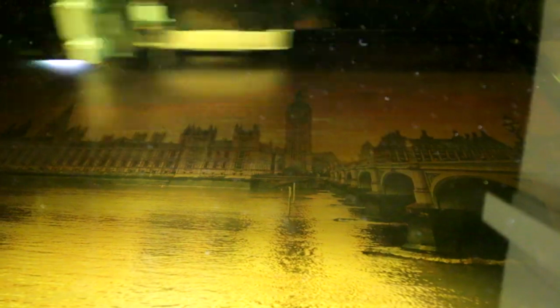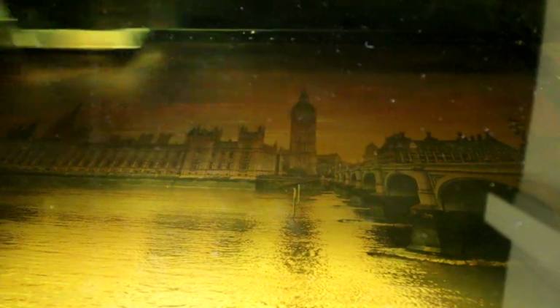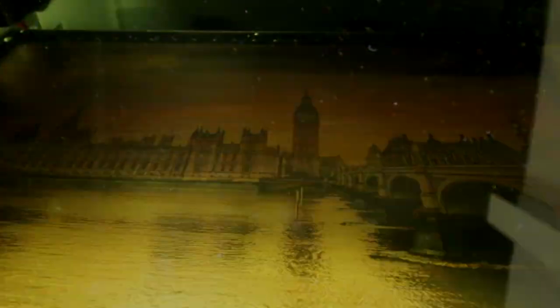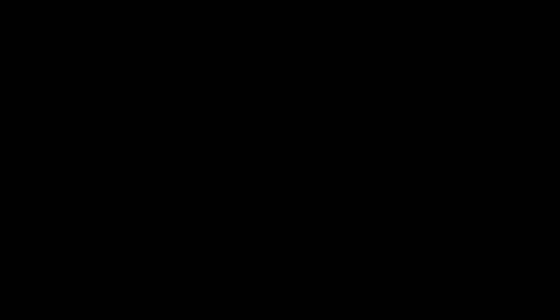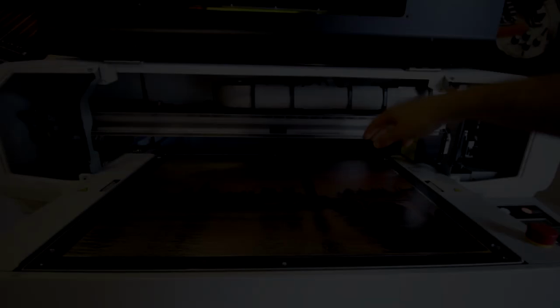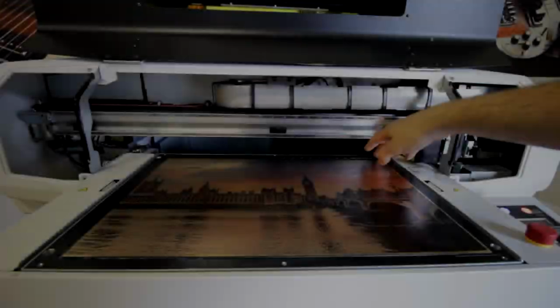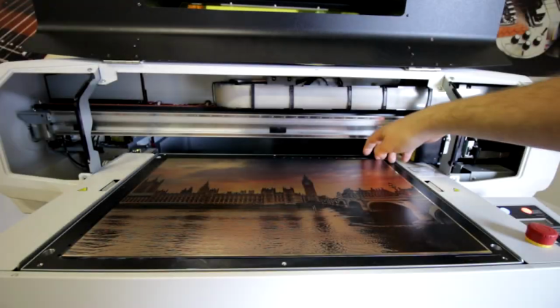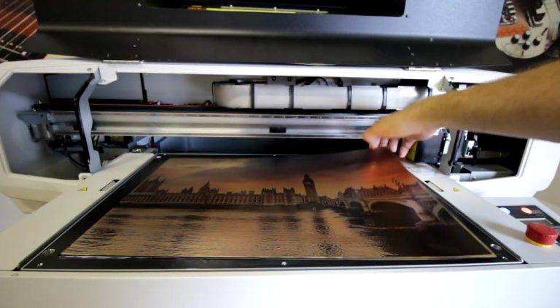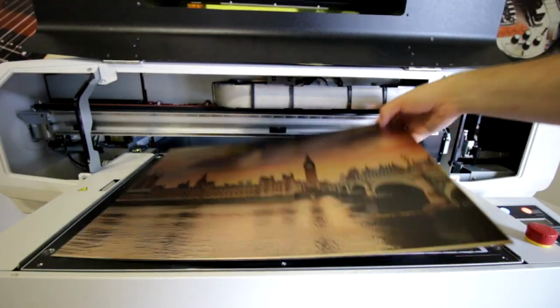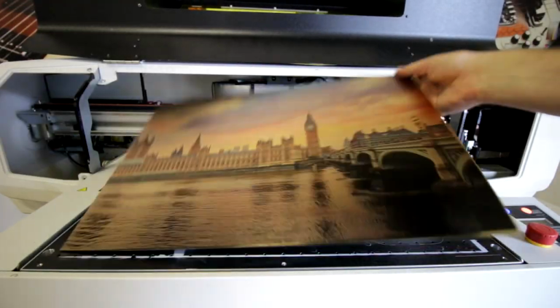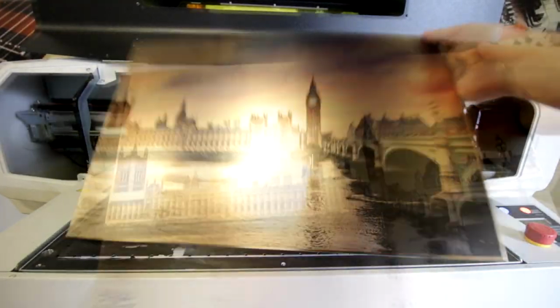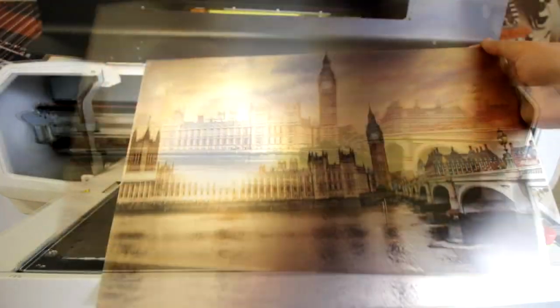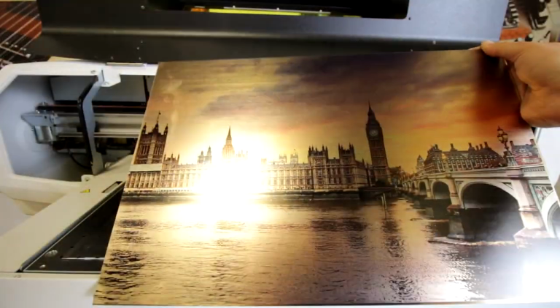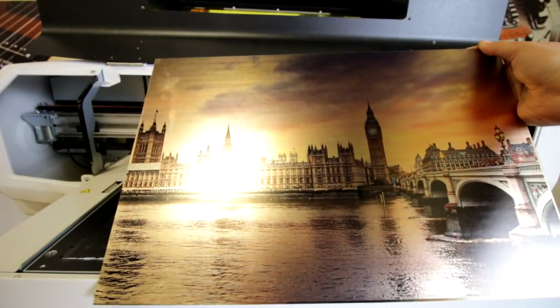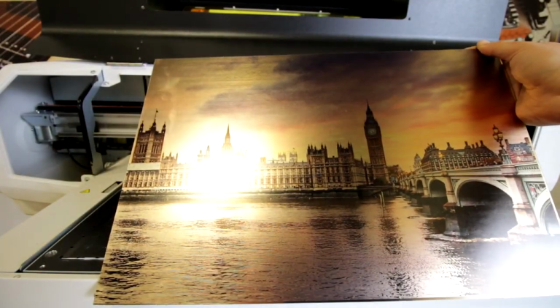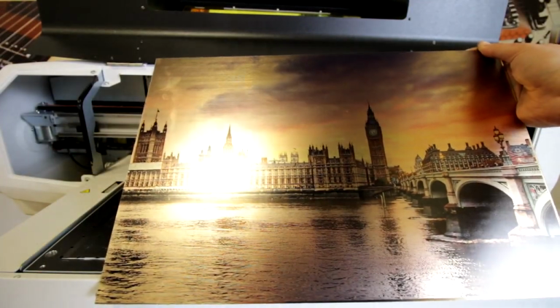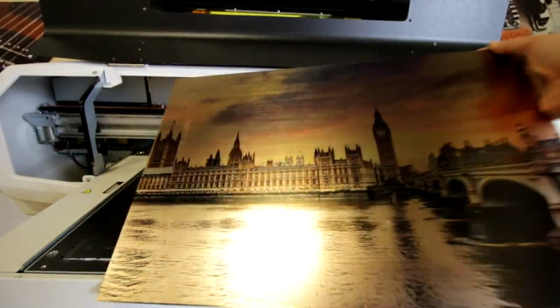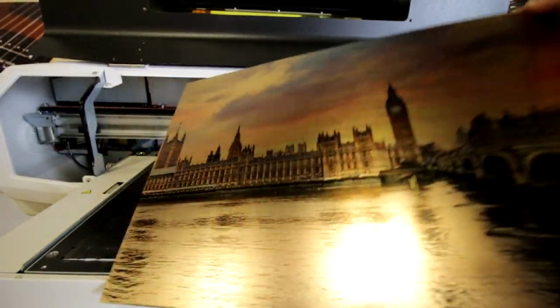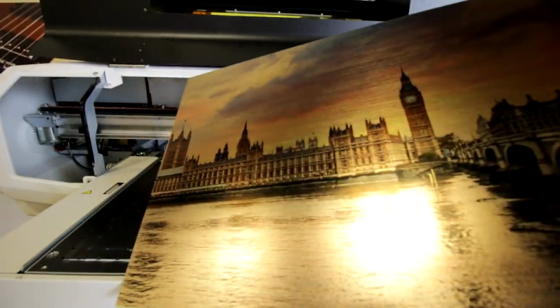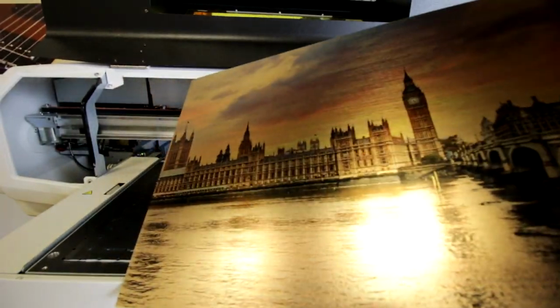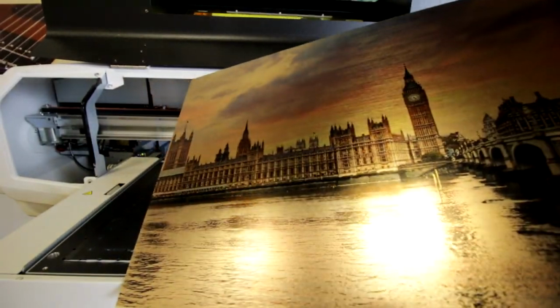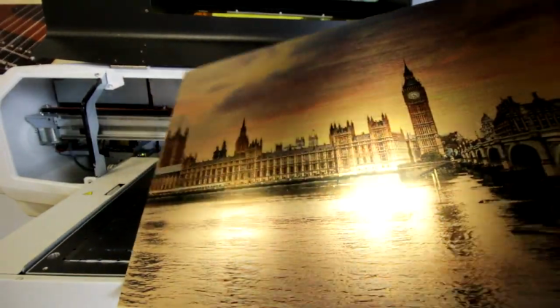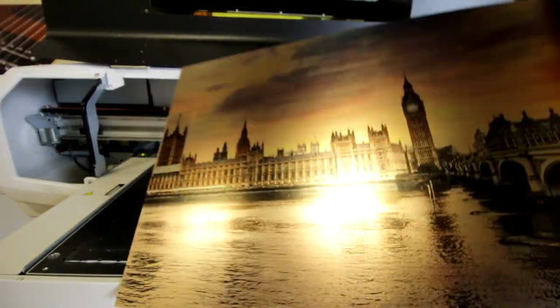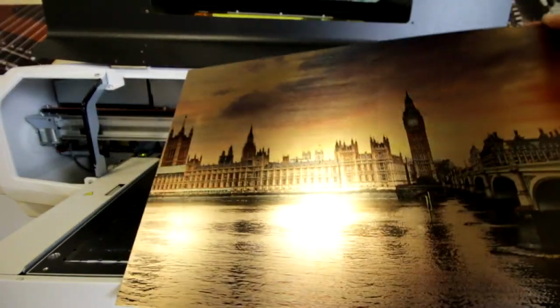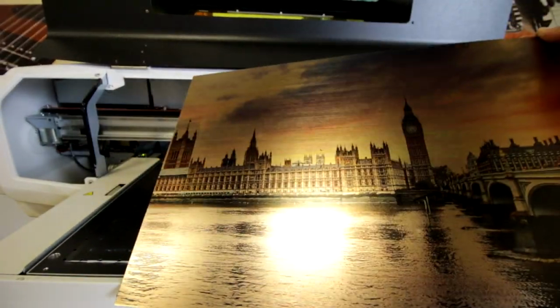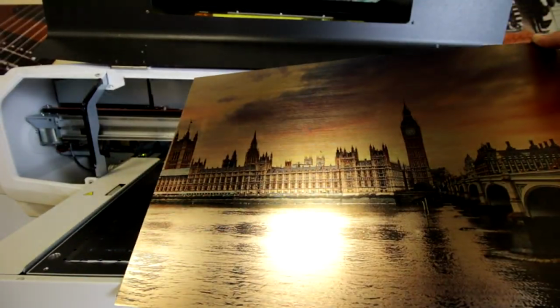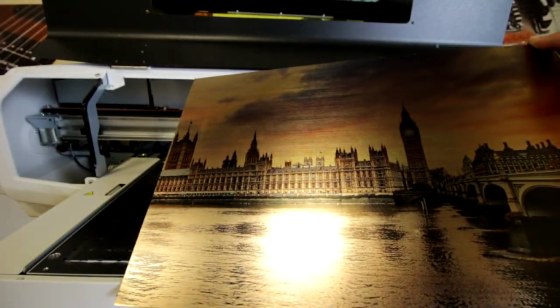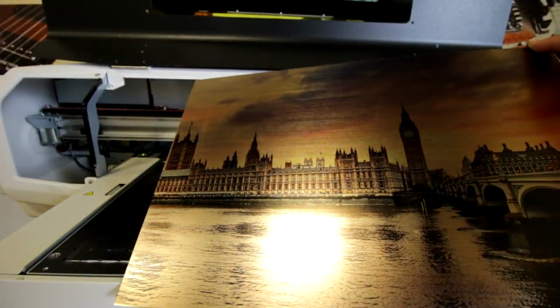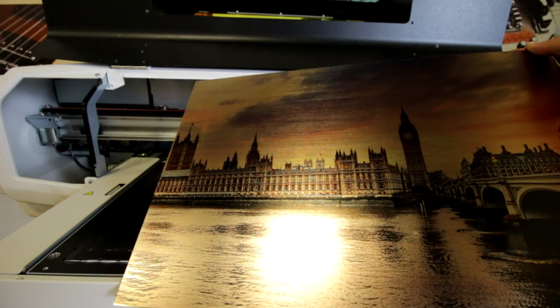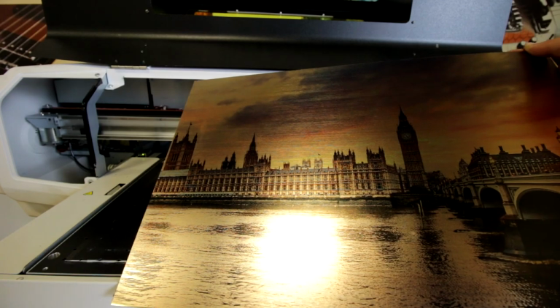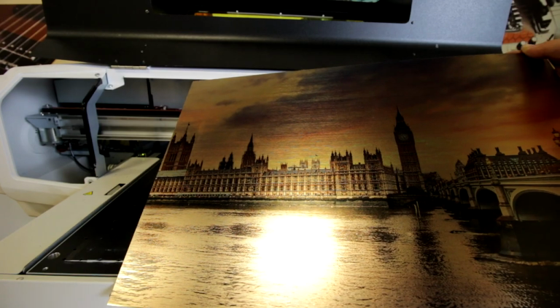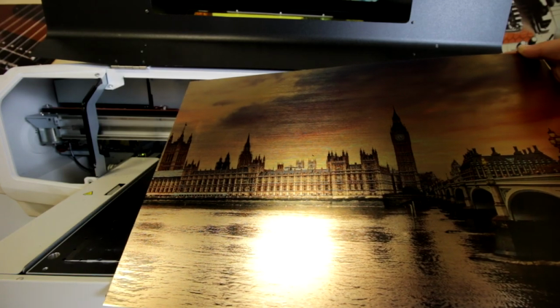It comes in matte and gloss colors, mirrored, radiant, and brushed metals. And it comes in 16 different colors.